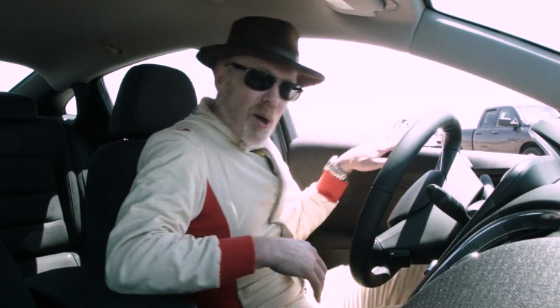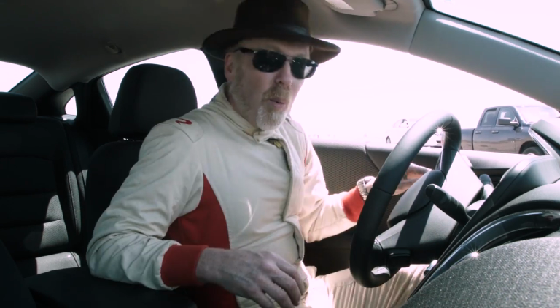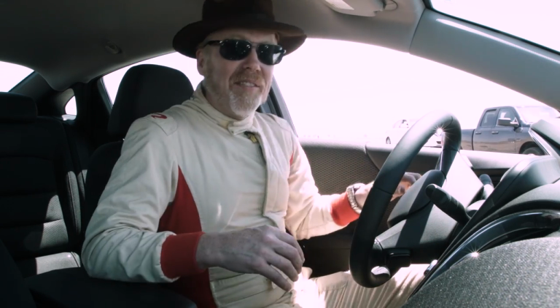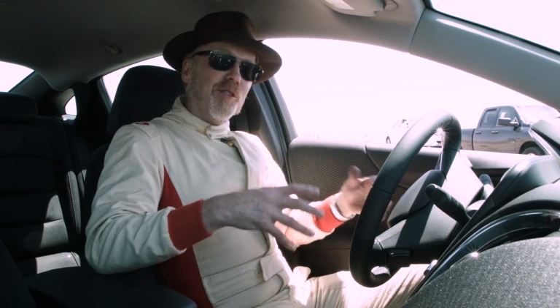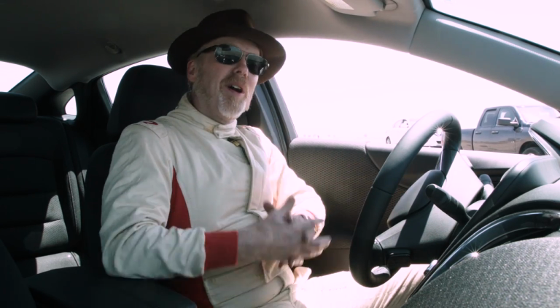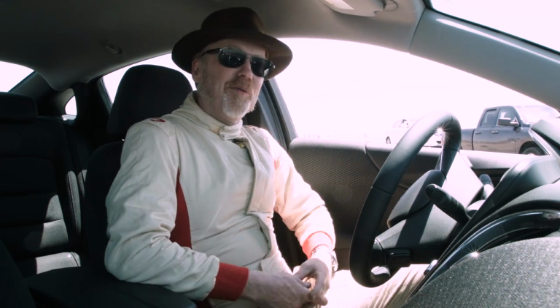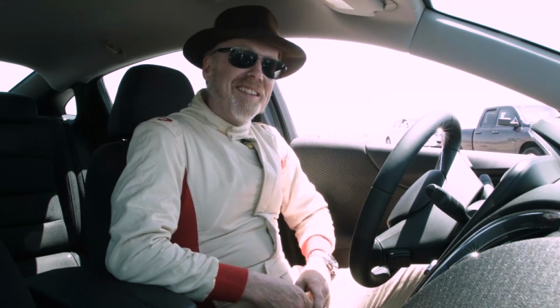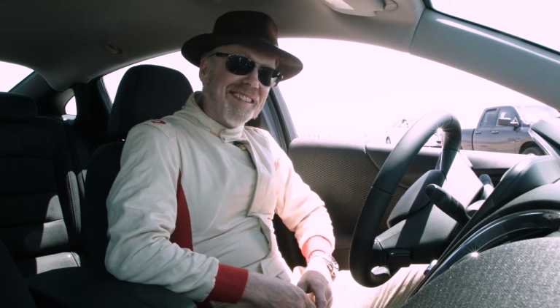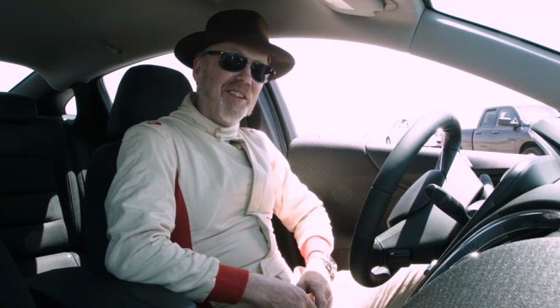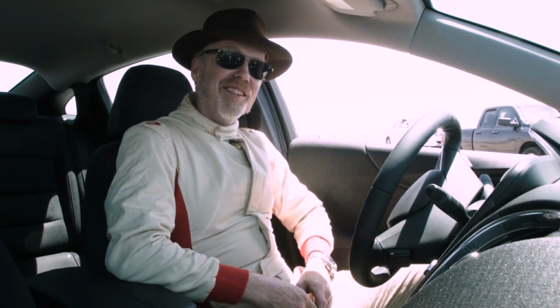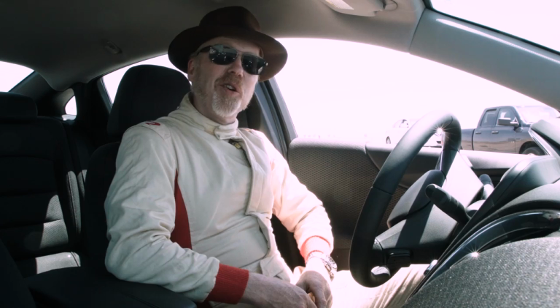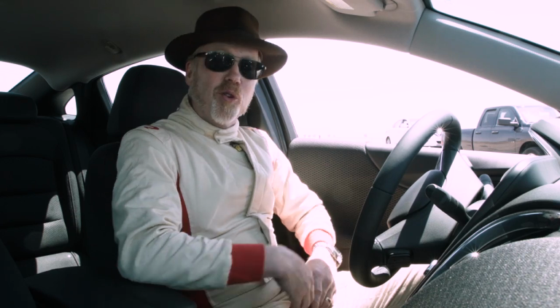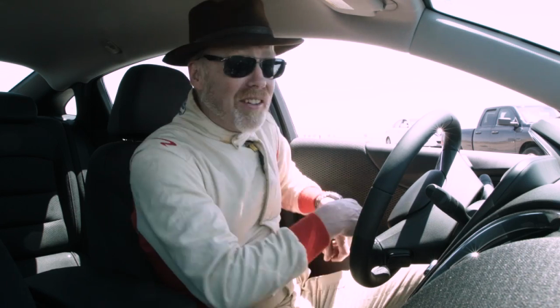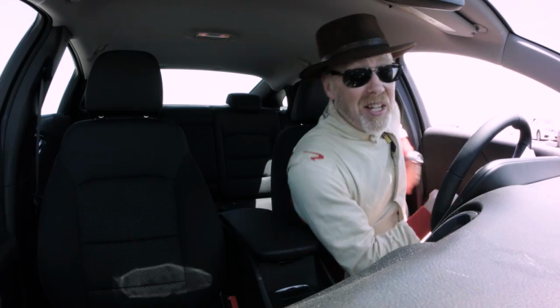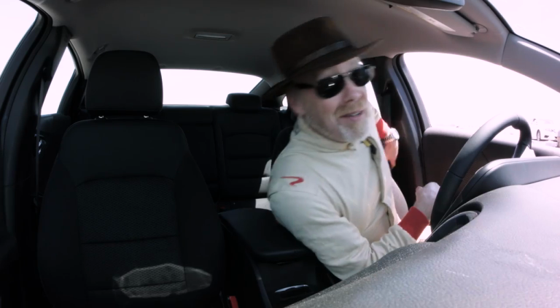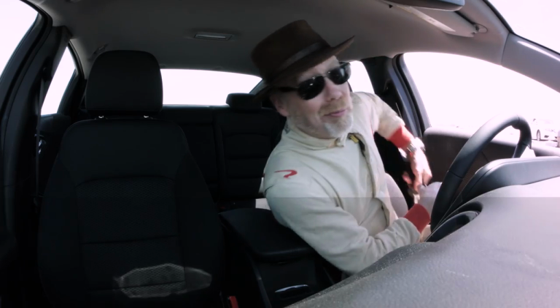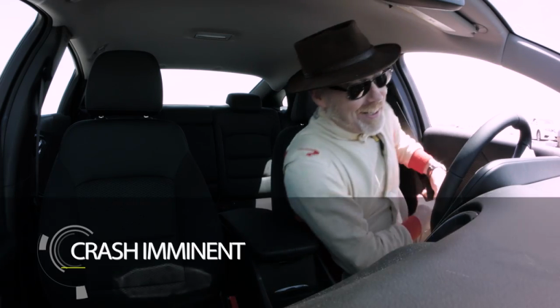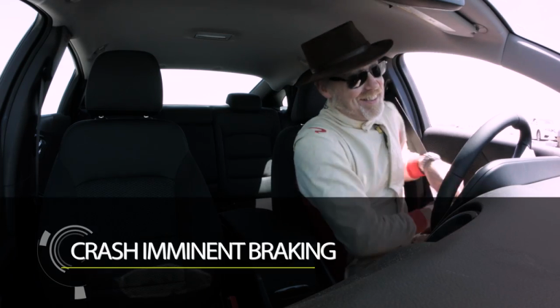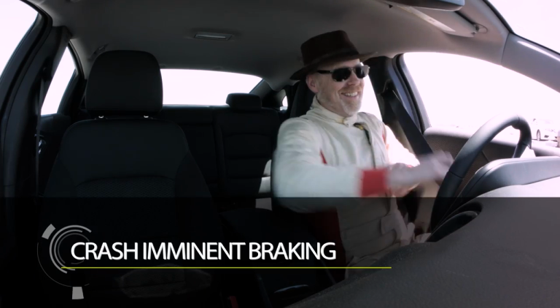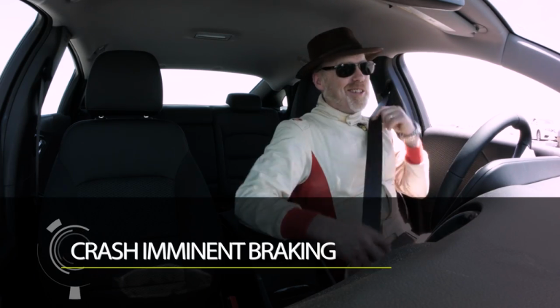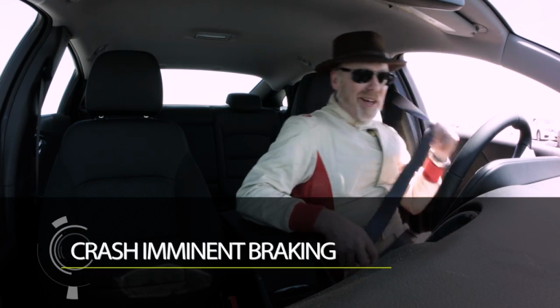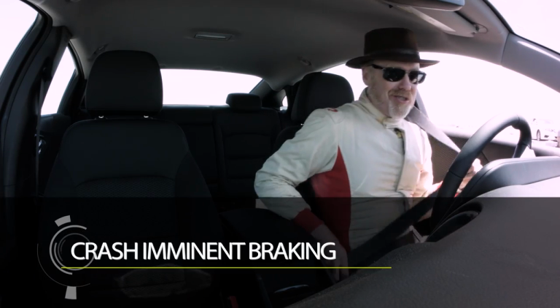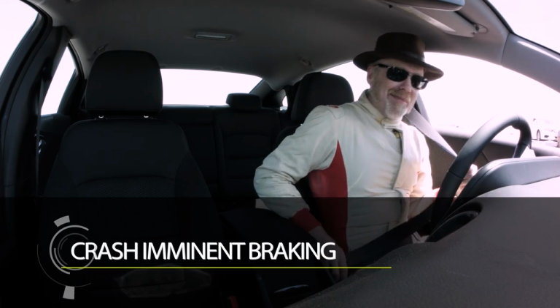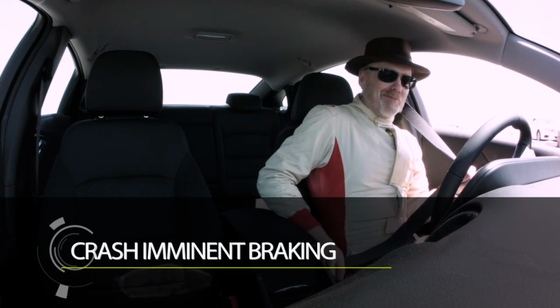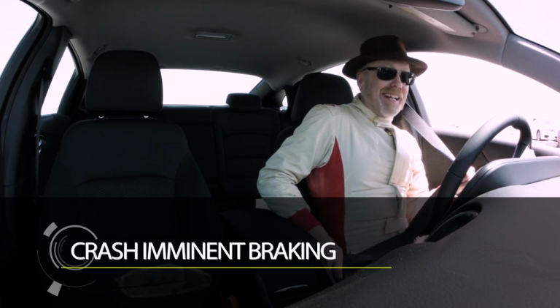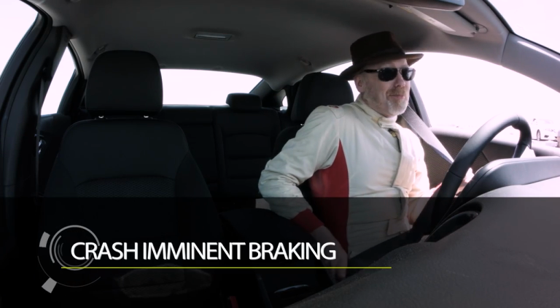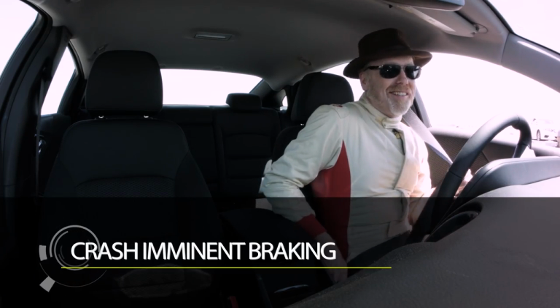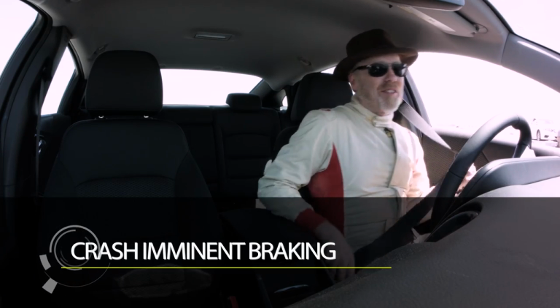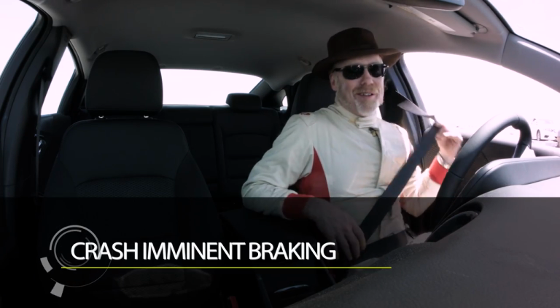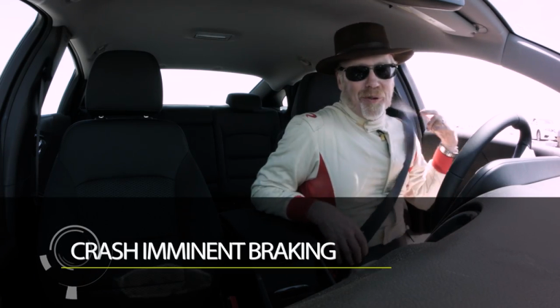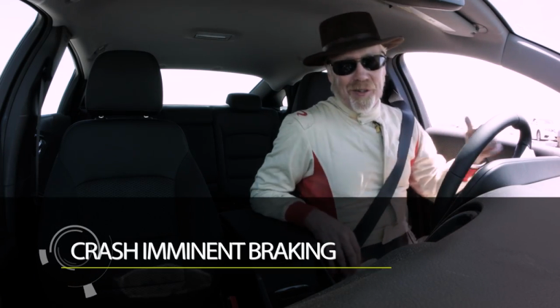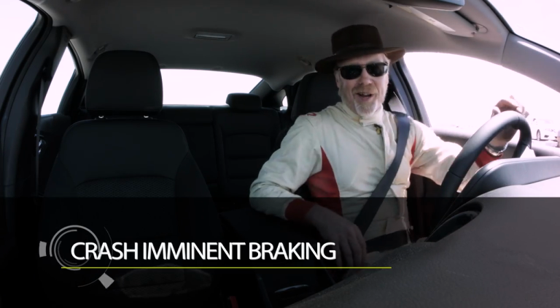One of these new crash avoidance technologies is called Crash Imminent Braking. It's a pretty self-explanatory term, right?